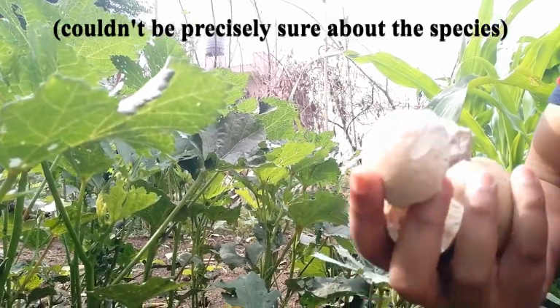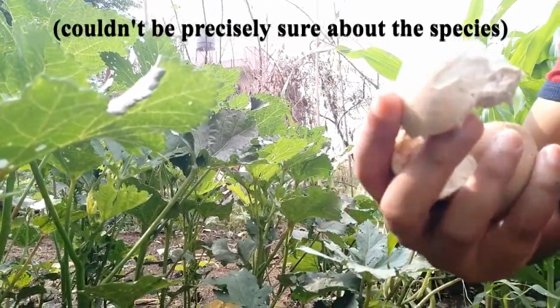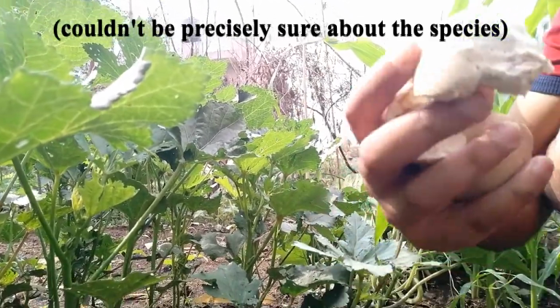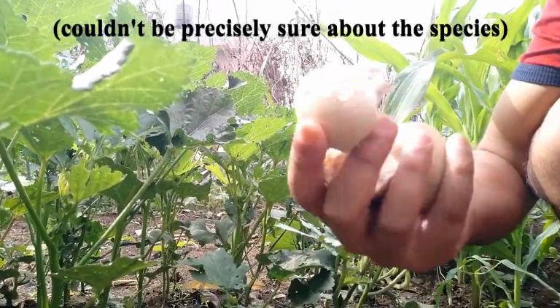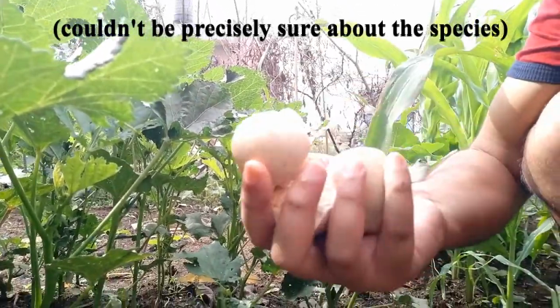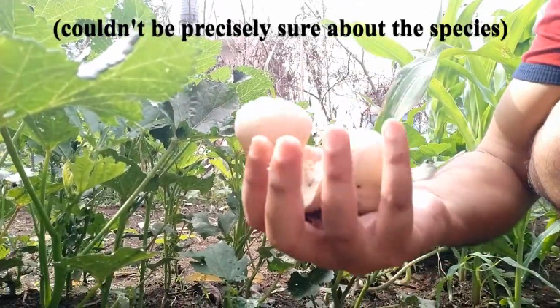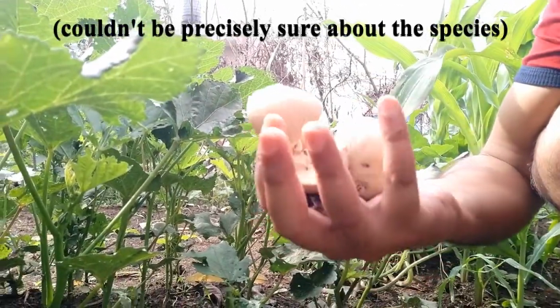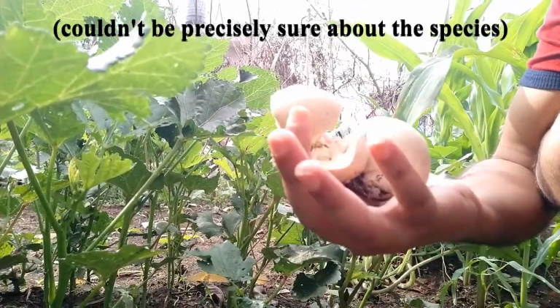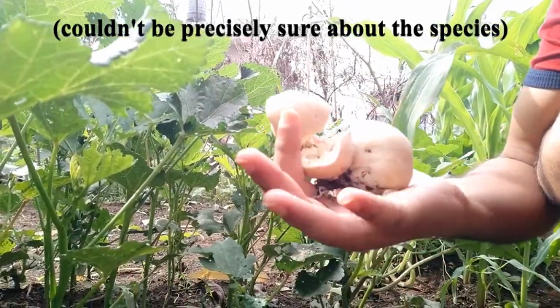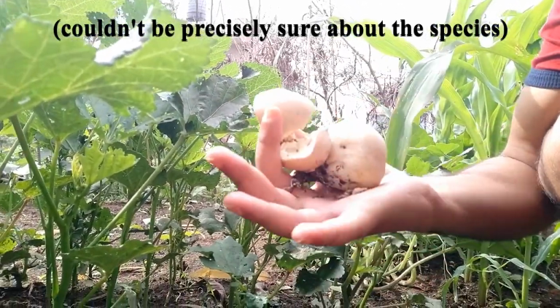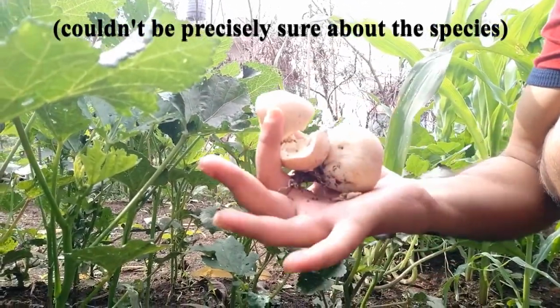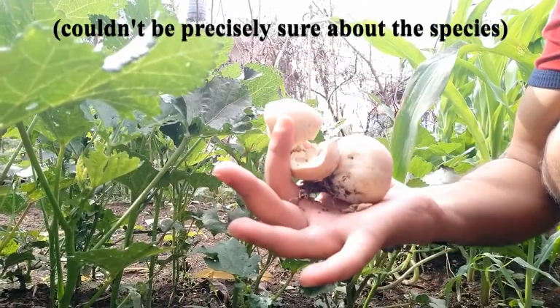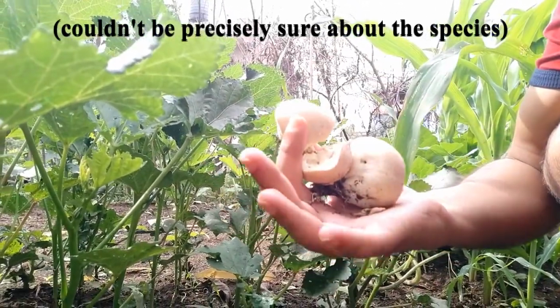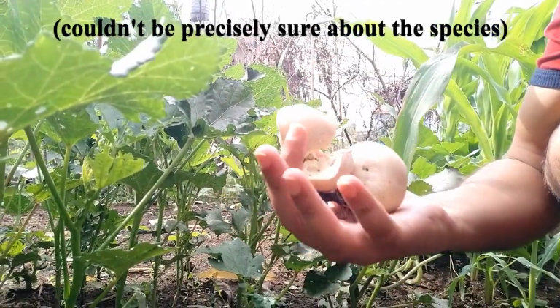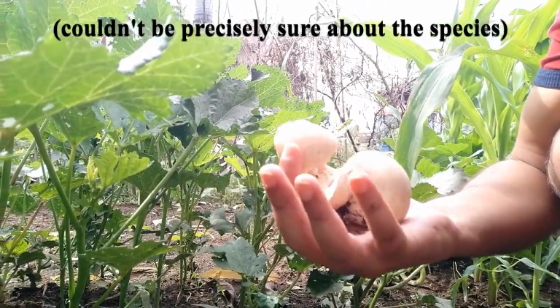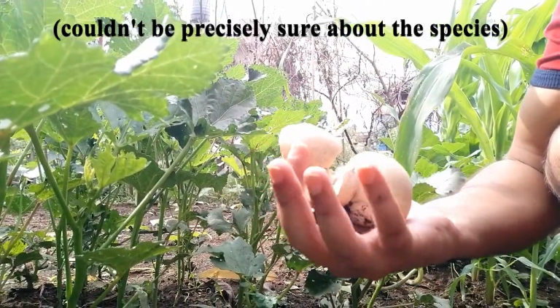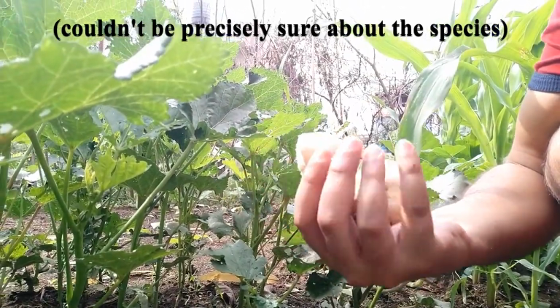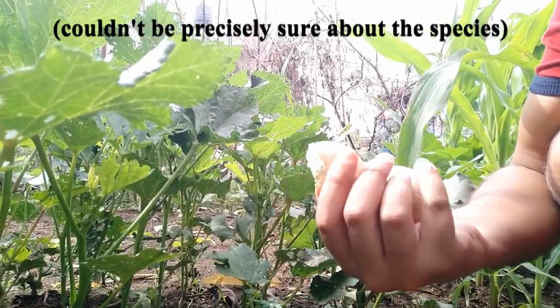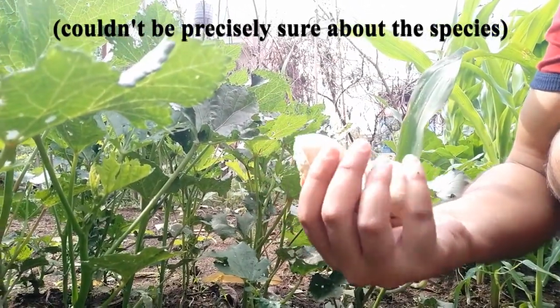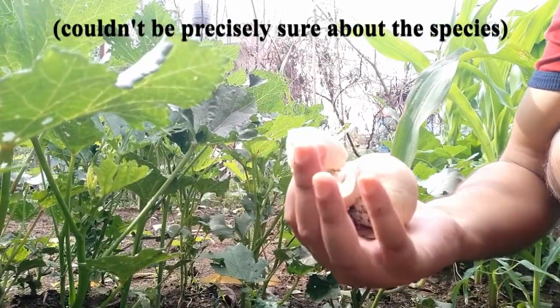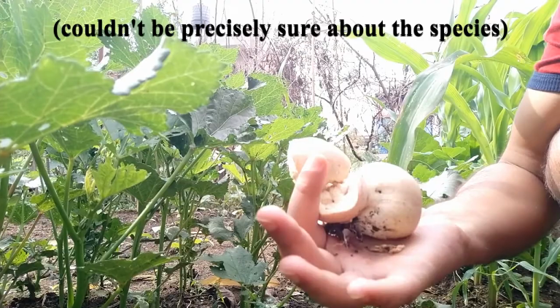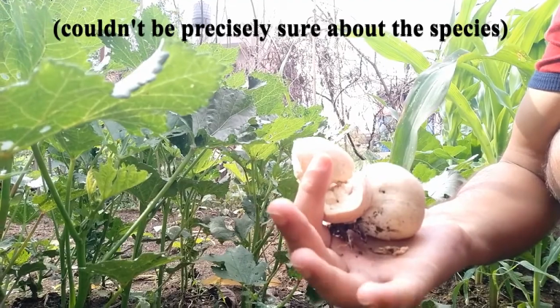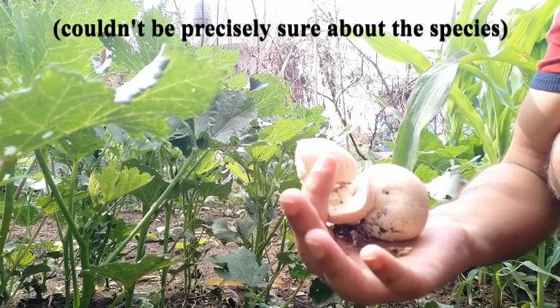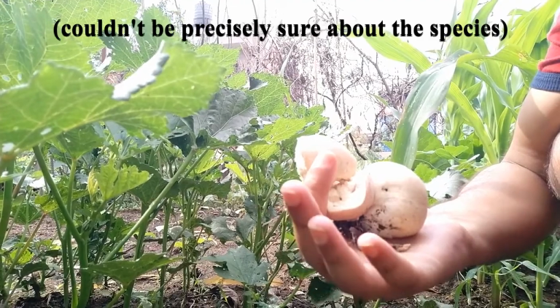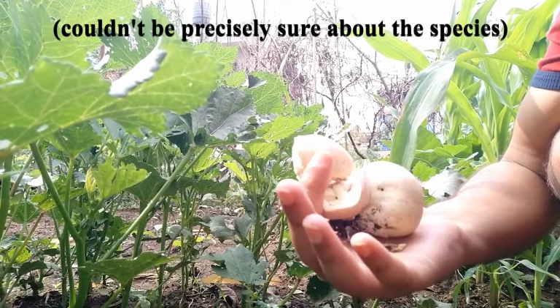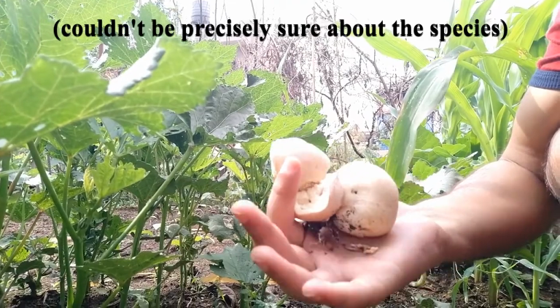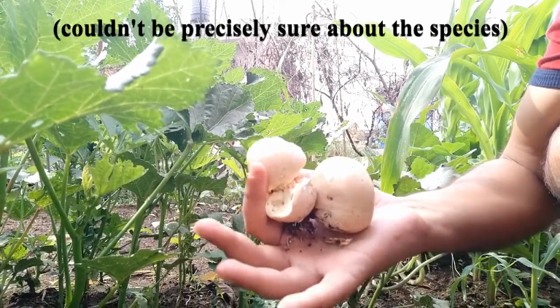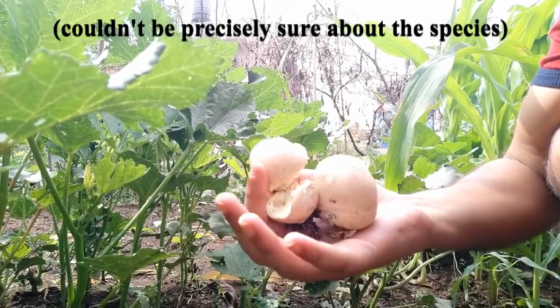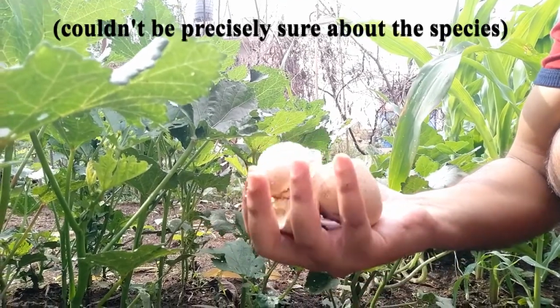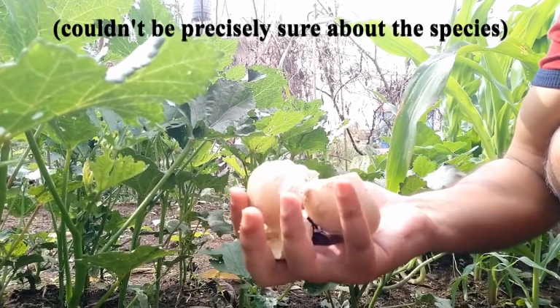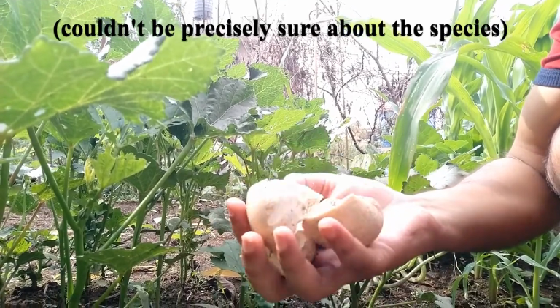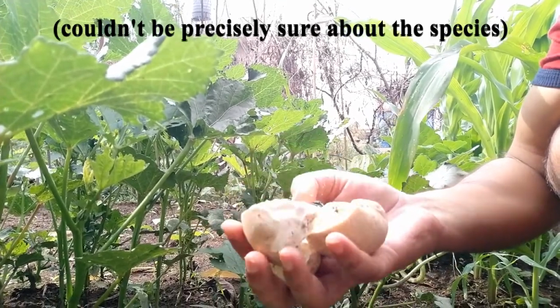Maybe you have got acquainted with few facts about puffballs.